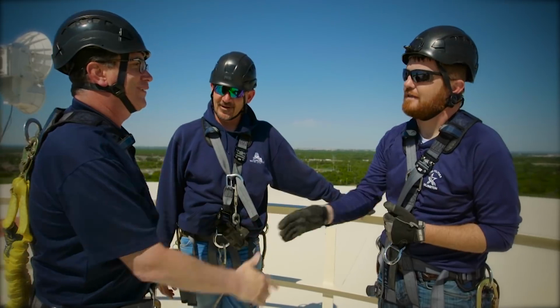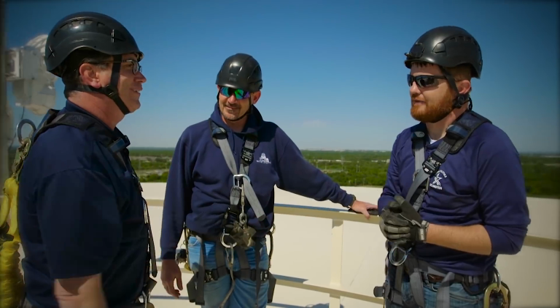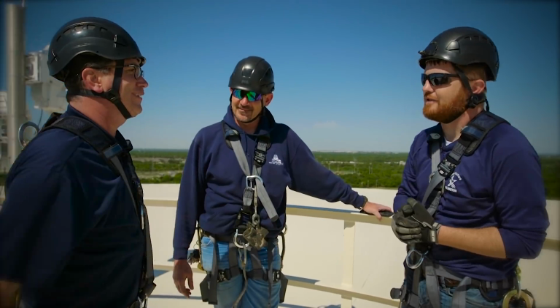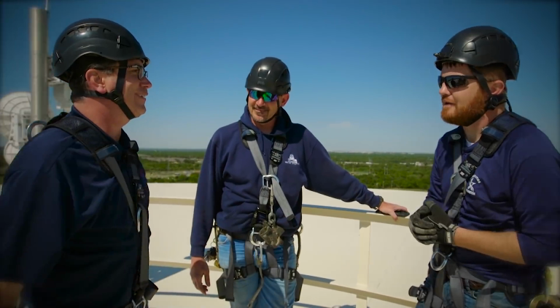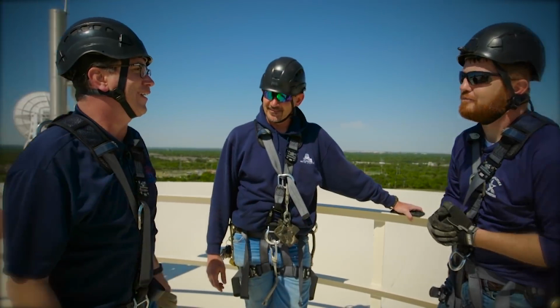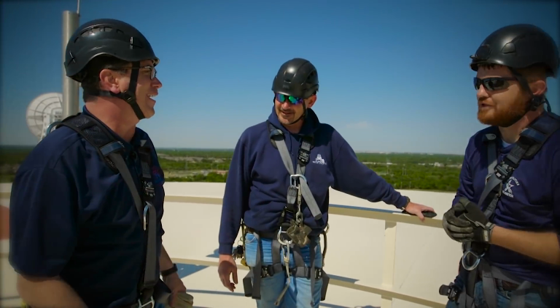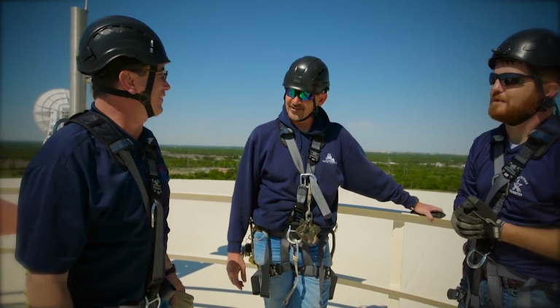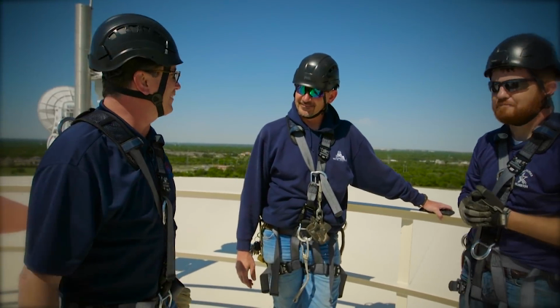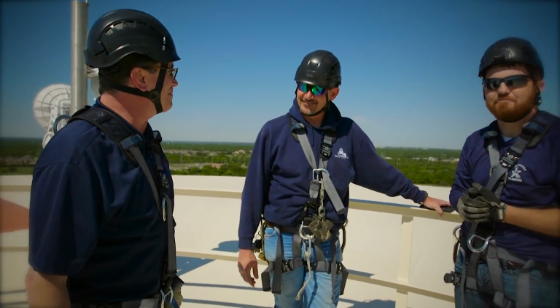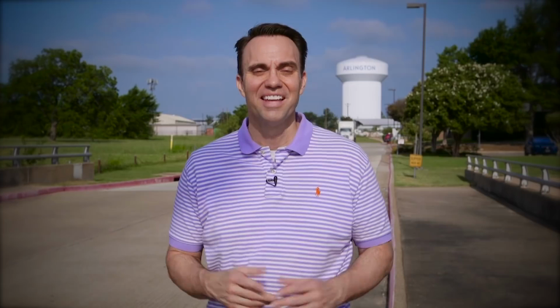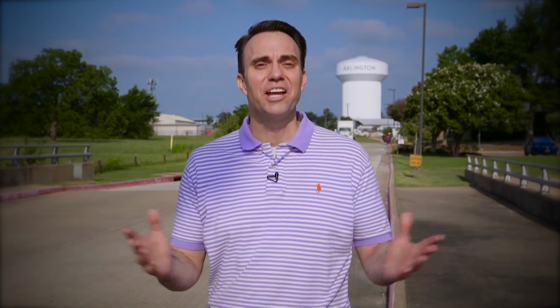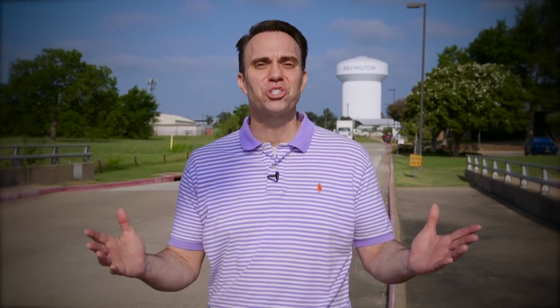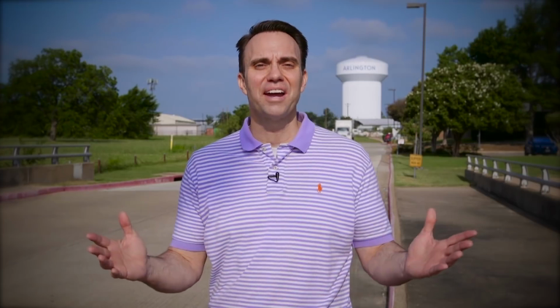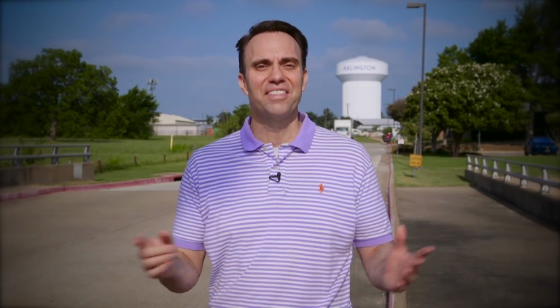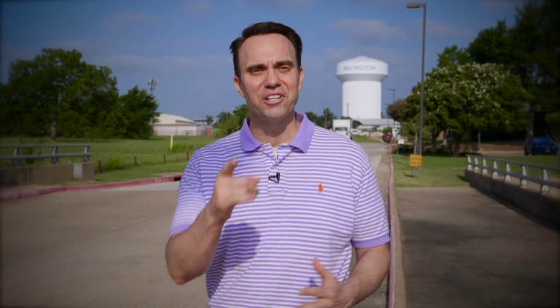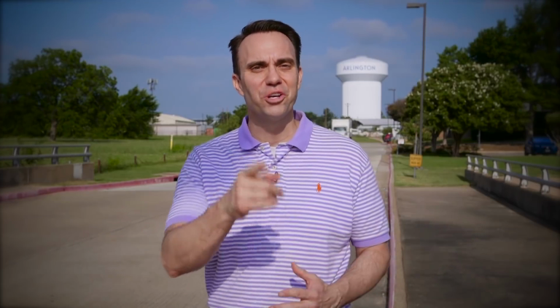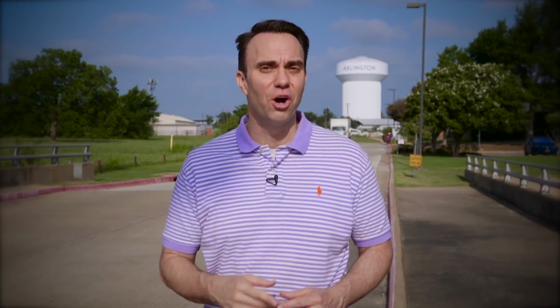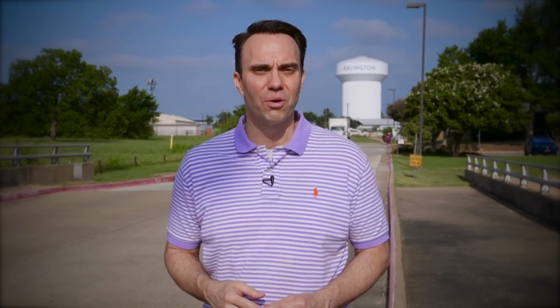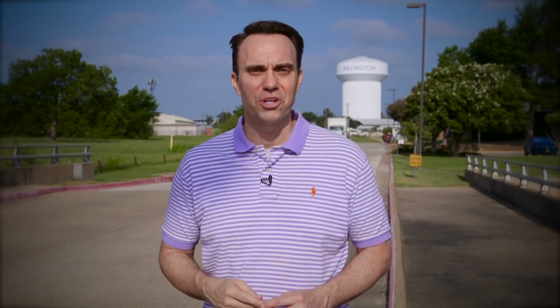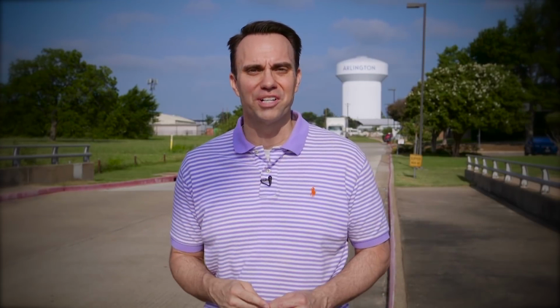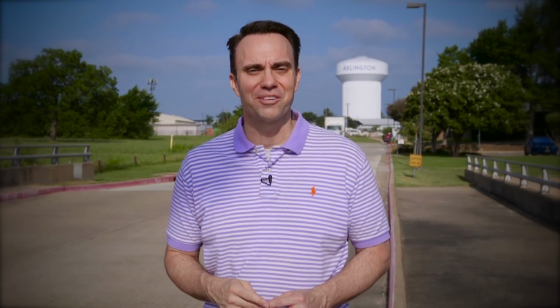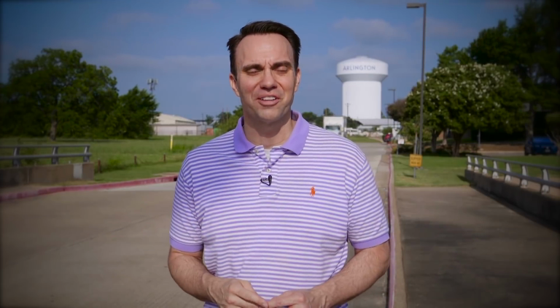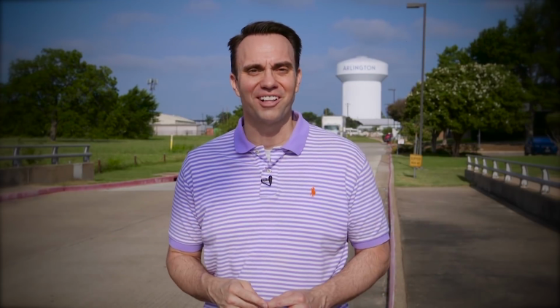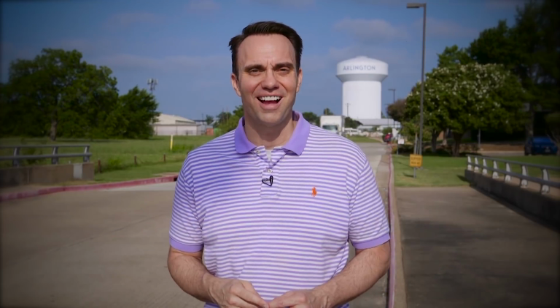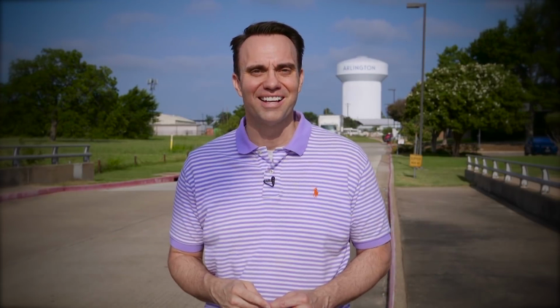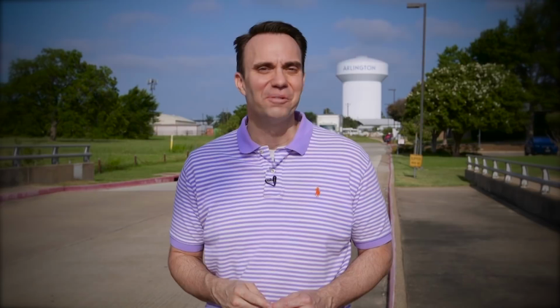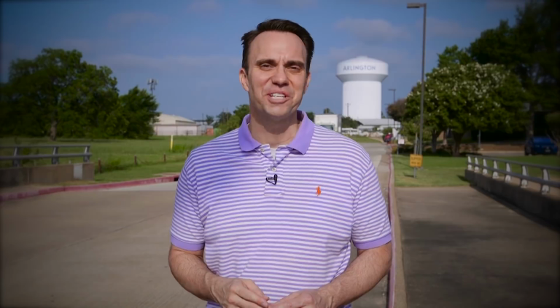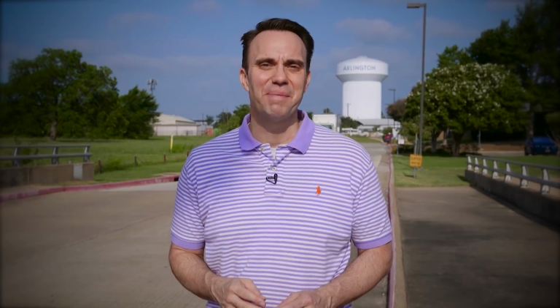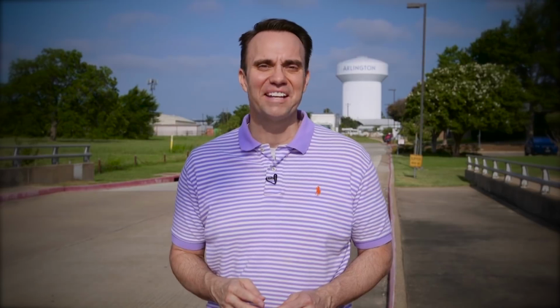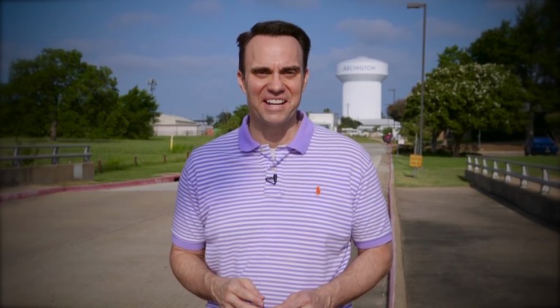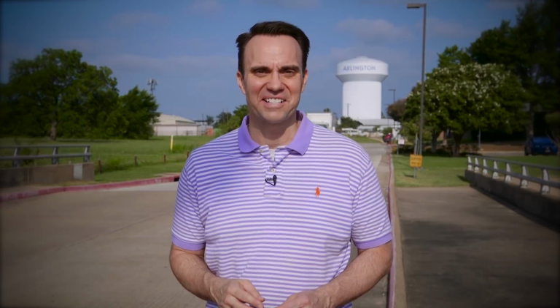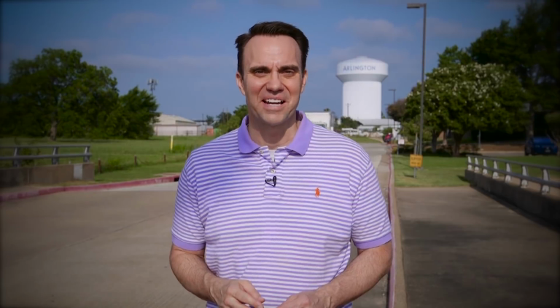Thank you for your time. Appreciate it. Thanks, Trey. And thanks to you at home for watching another On The Clock. We'll see you back here next time.